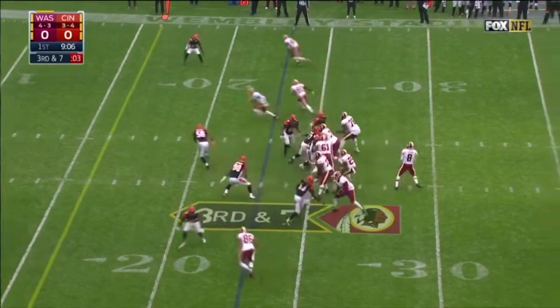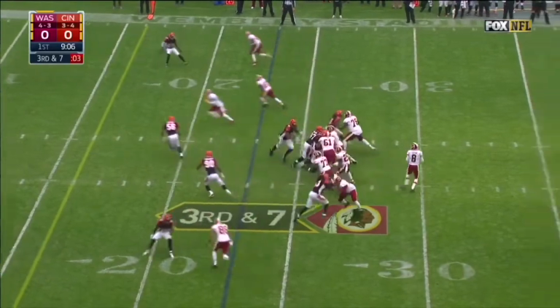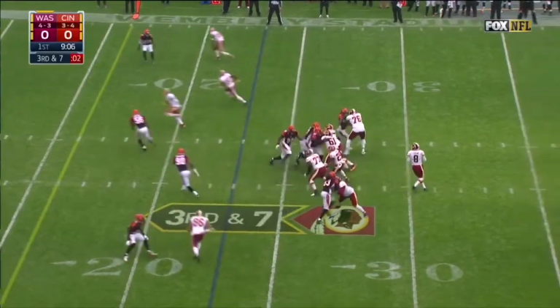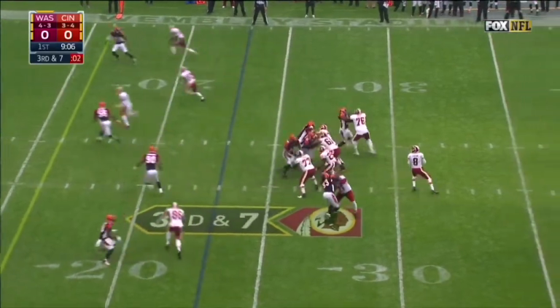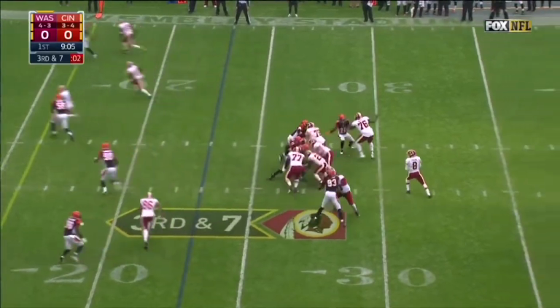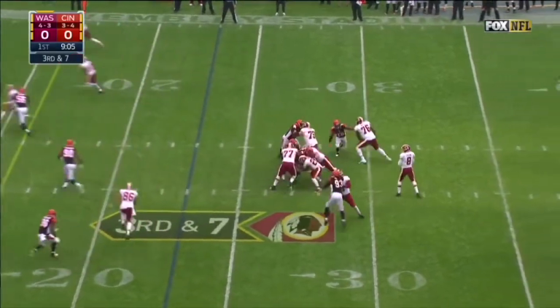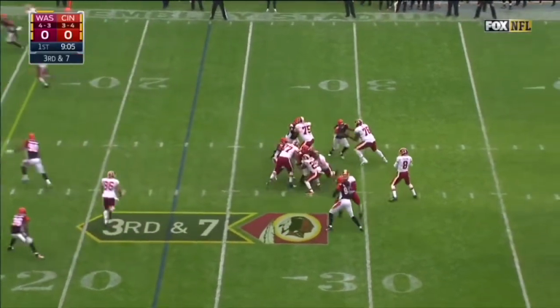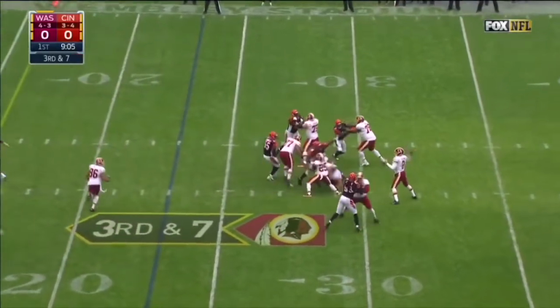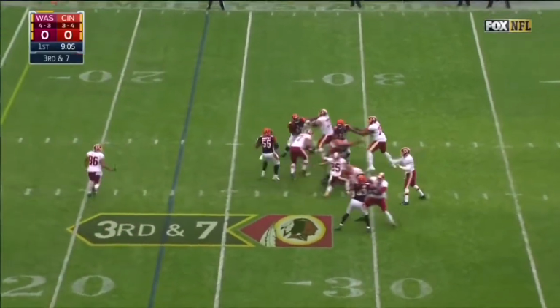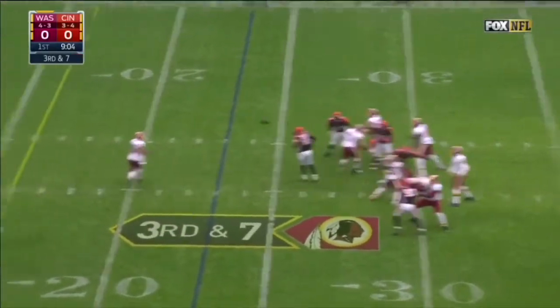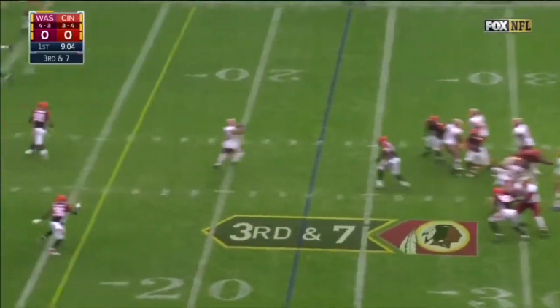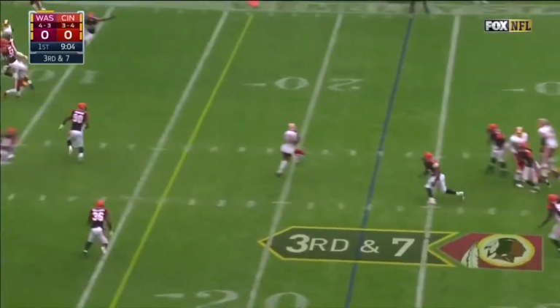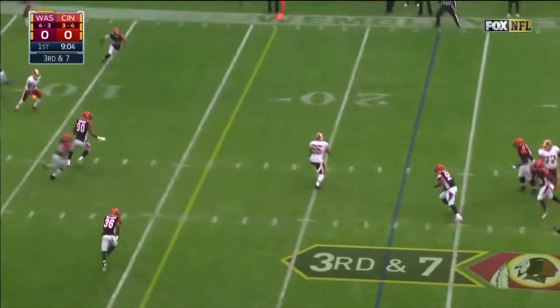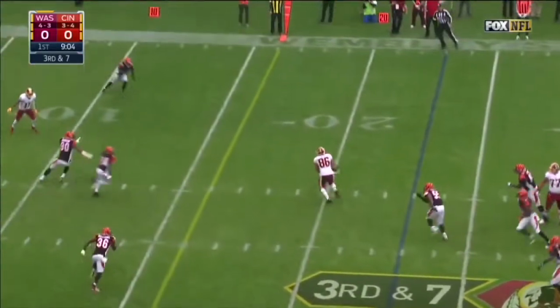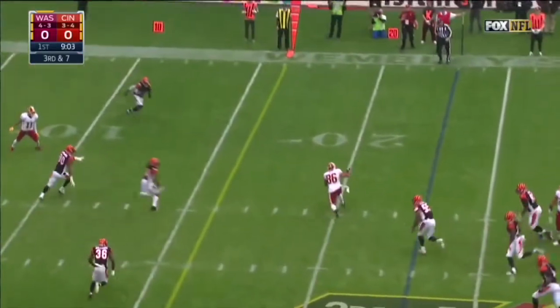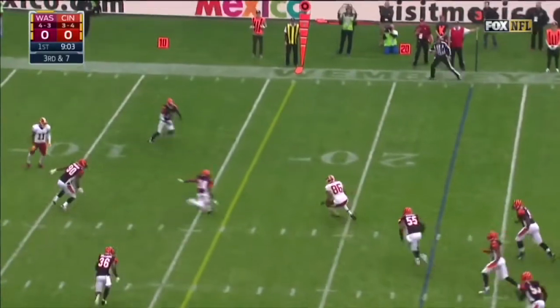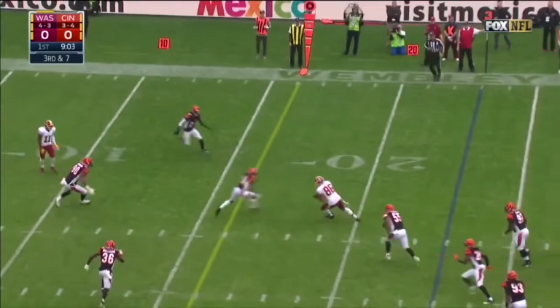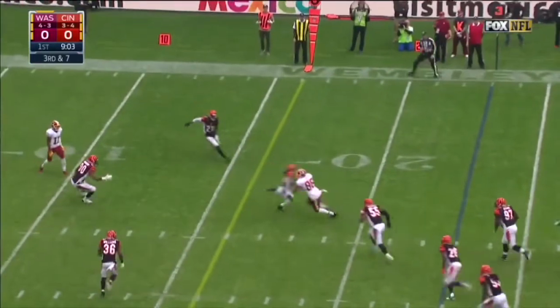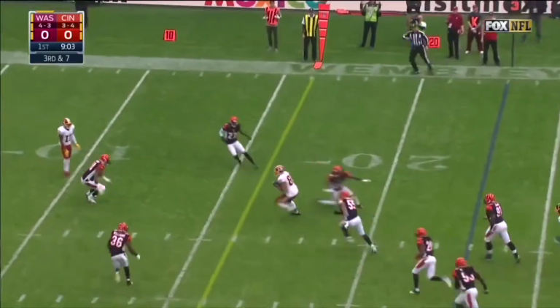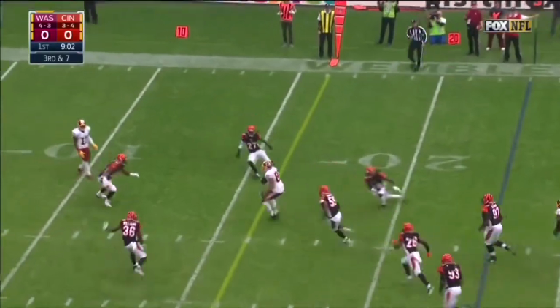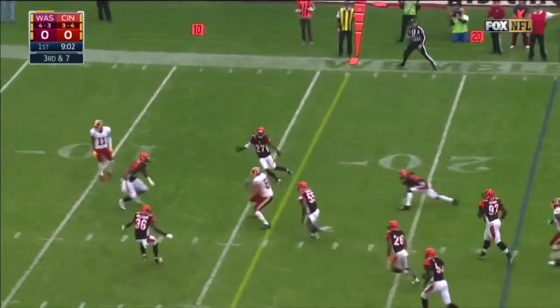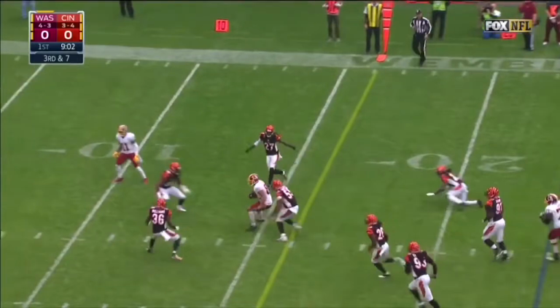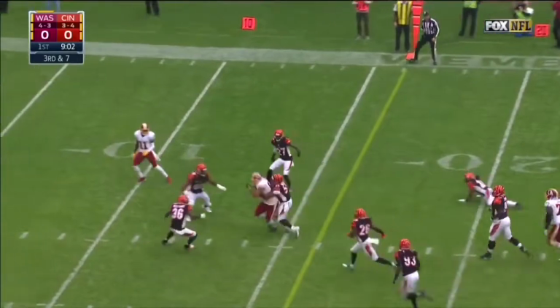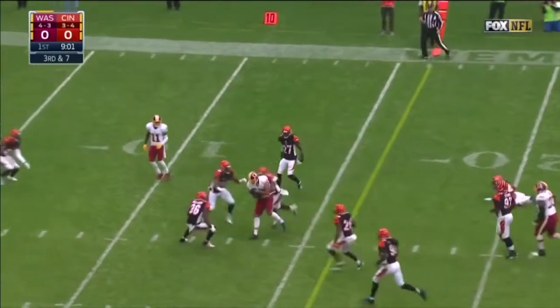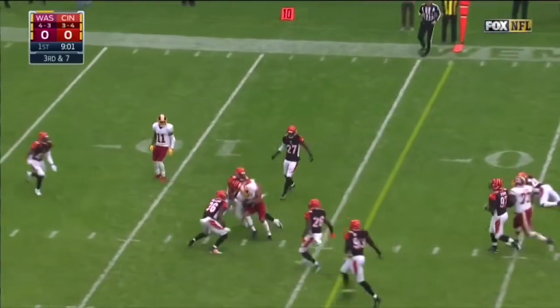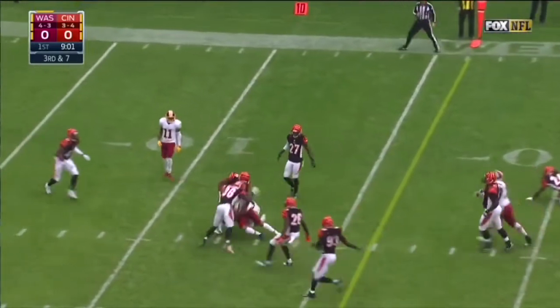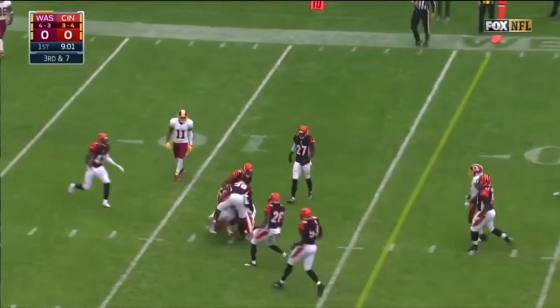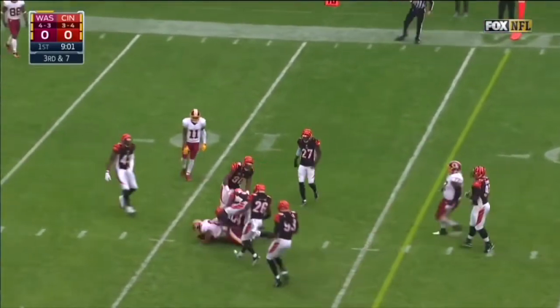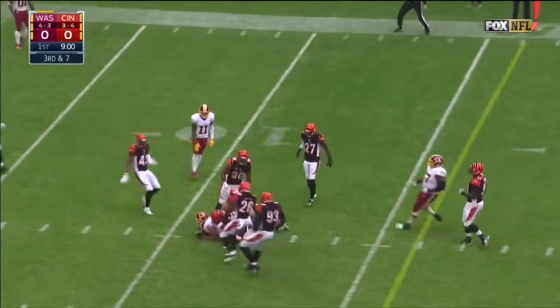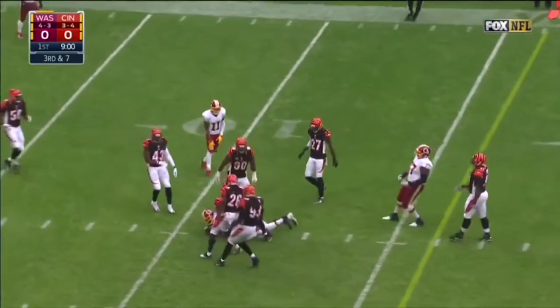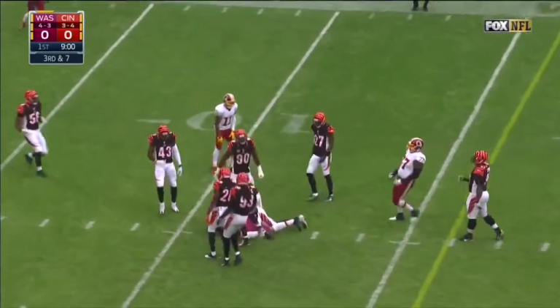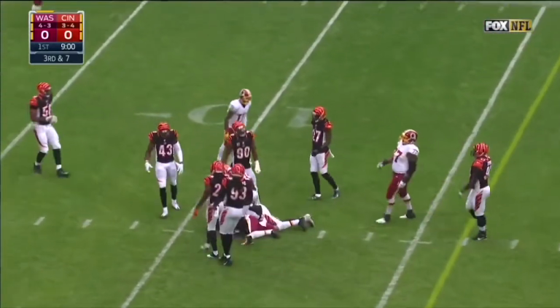Cousins on third and seven, over the middle — it's complete to Reed. And Reed picks up another Washington first down.